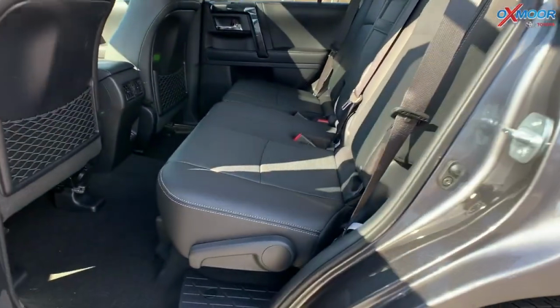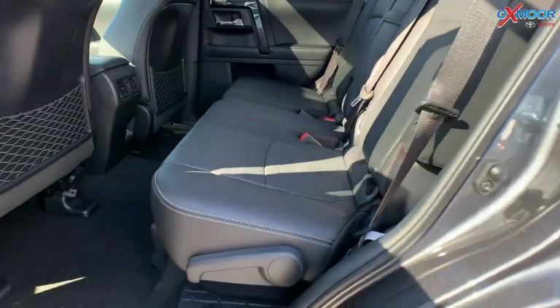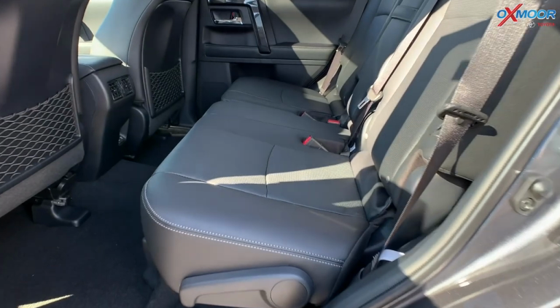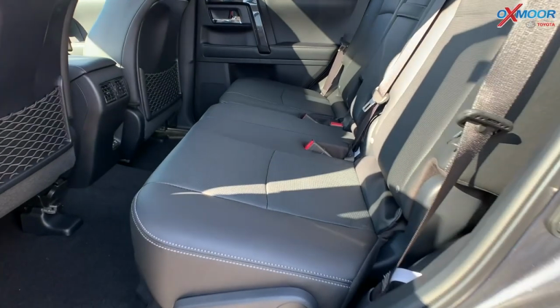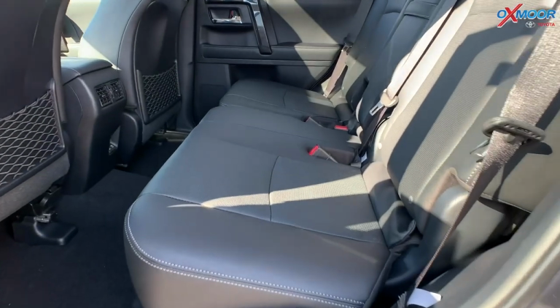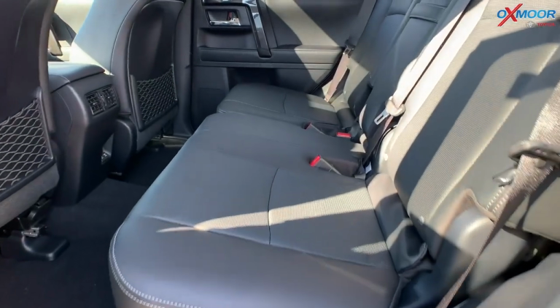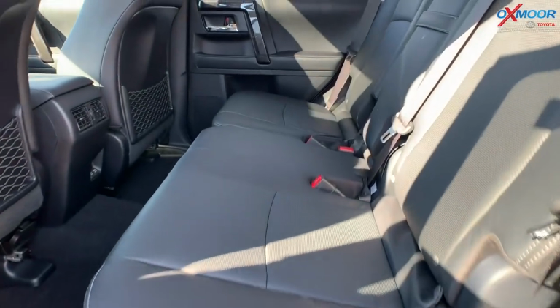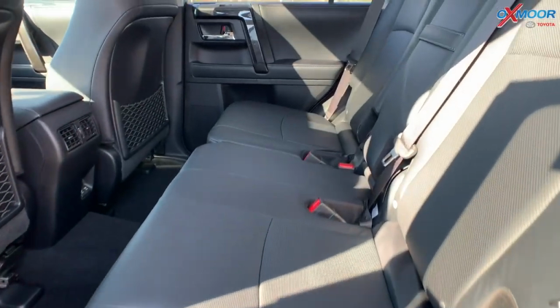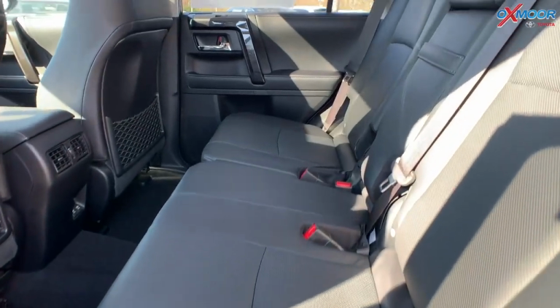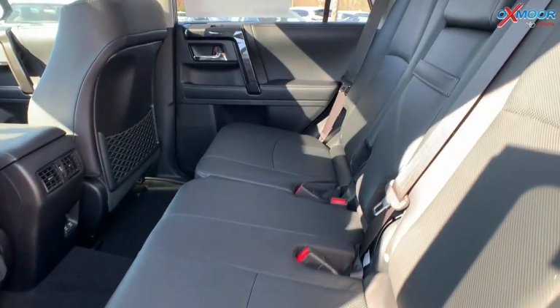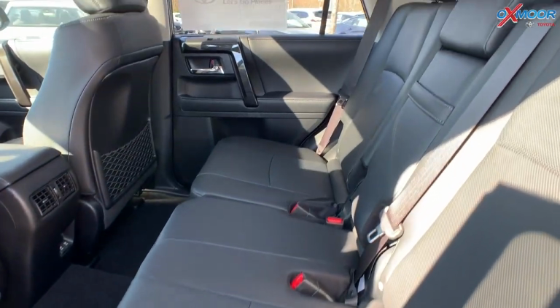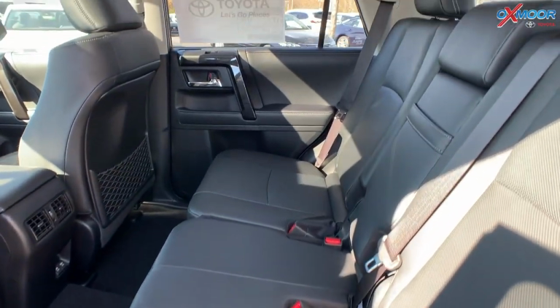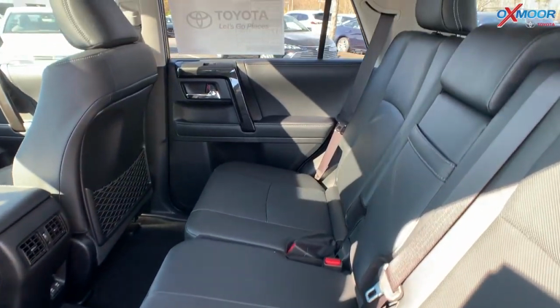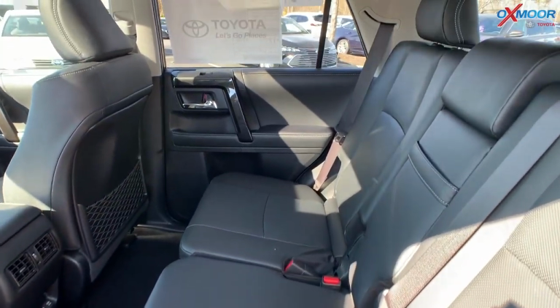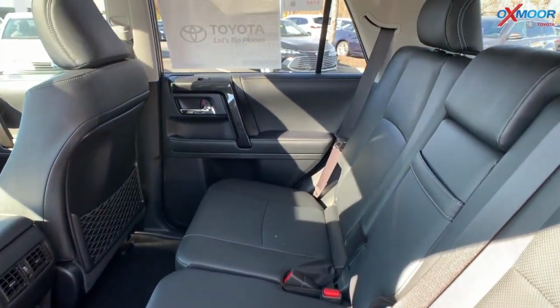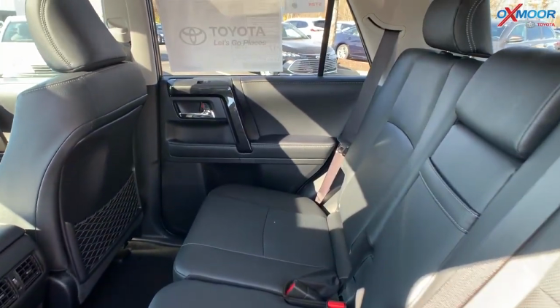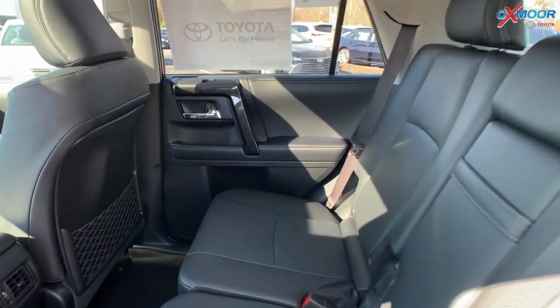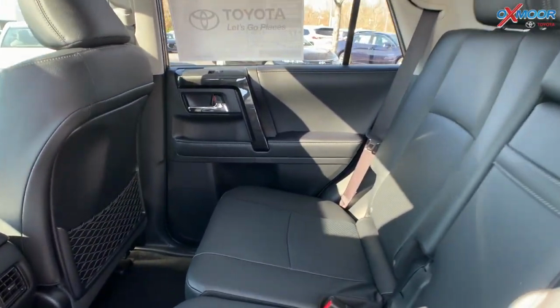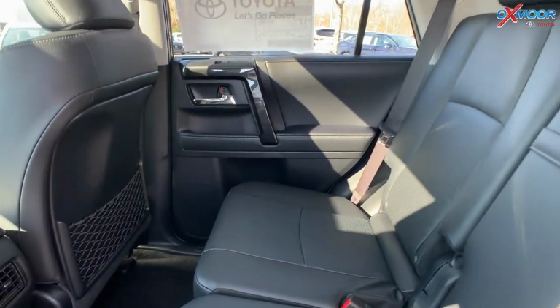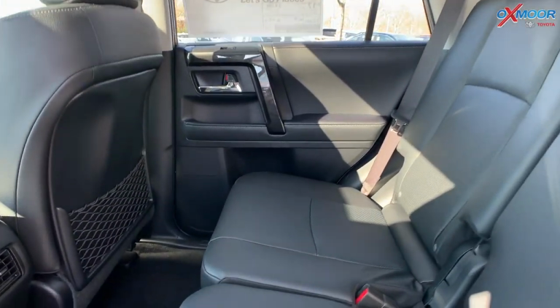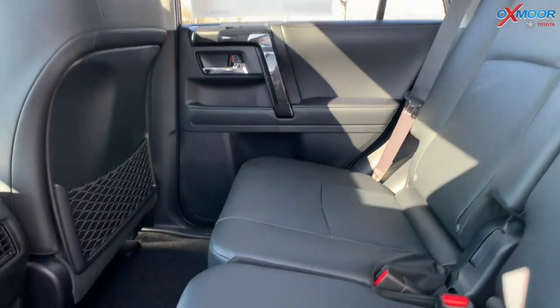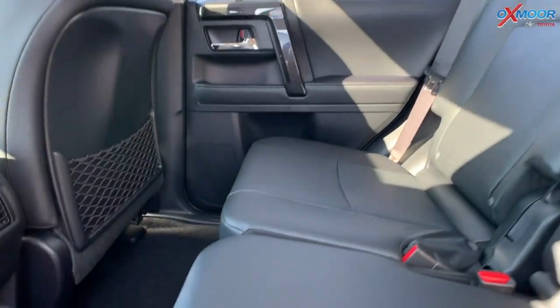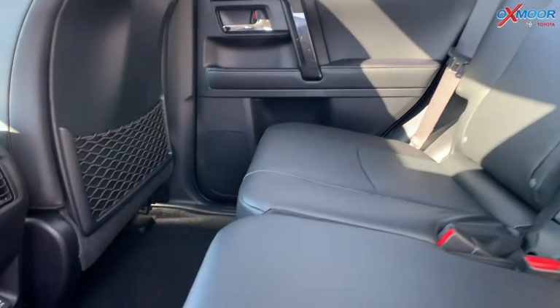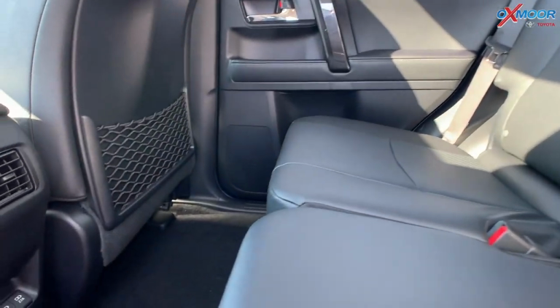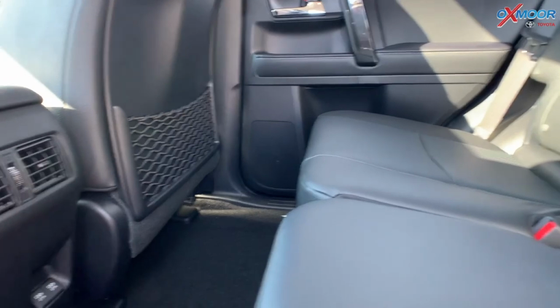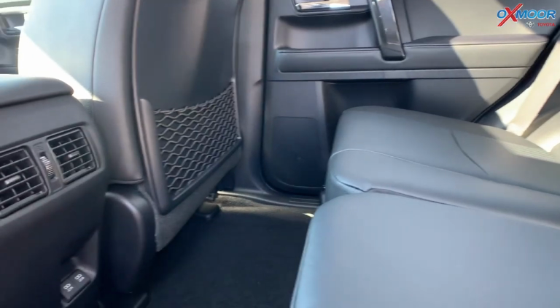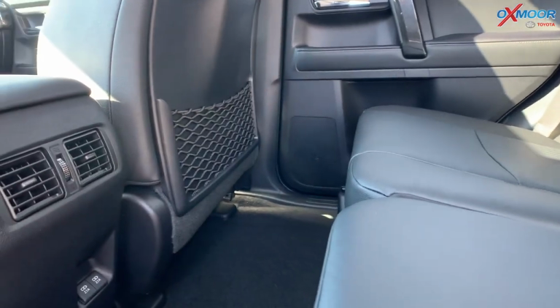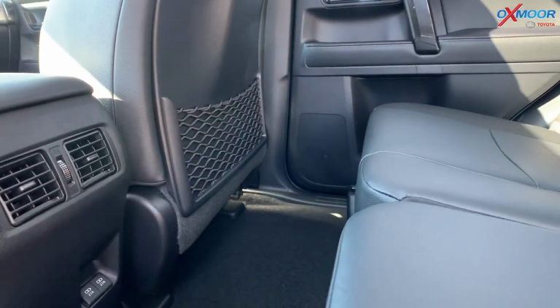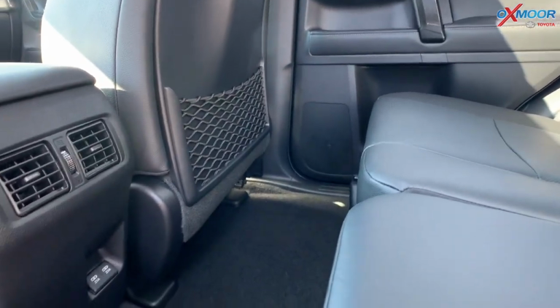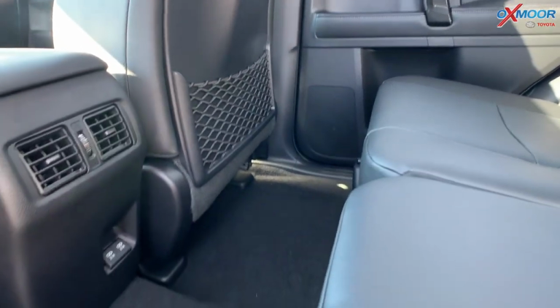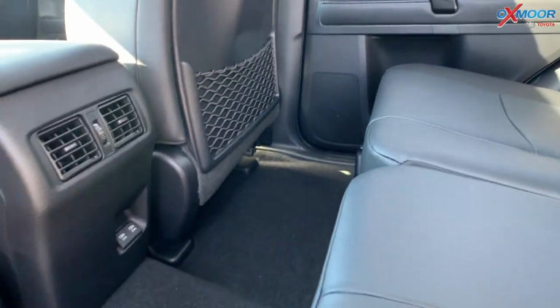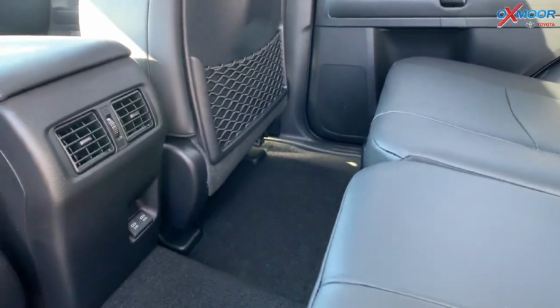In the back seat there's lots of room, lots of leg room, and leather seating. This vehicle also has a third row.